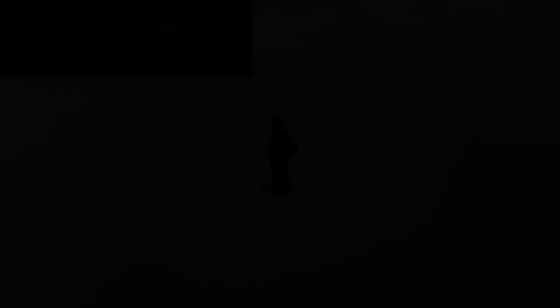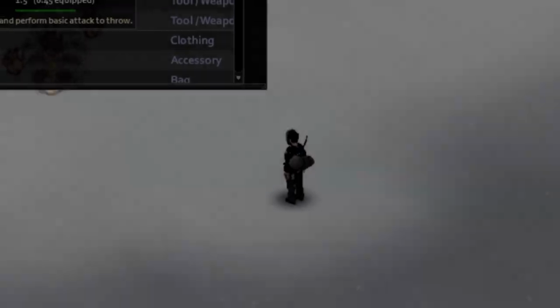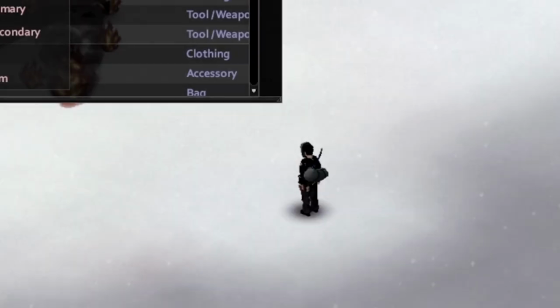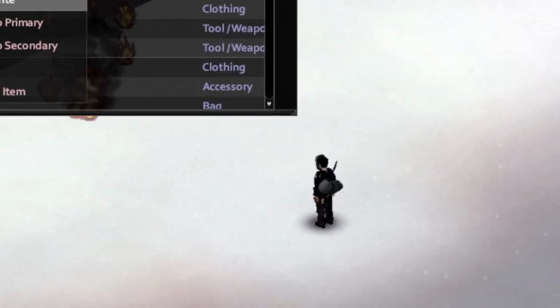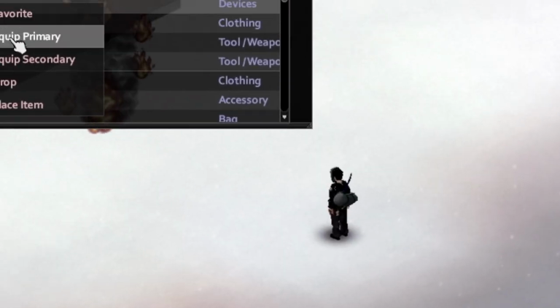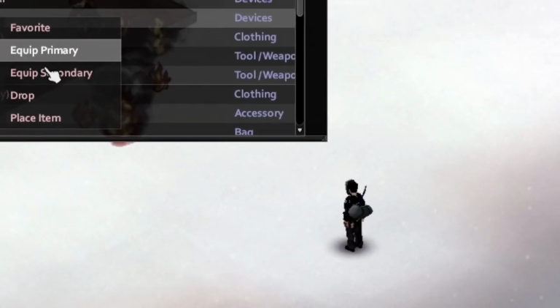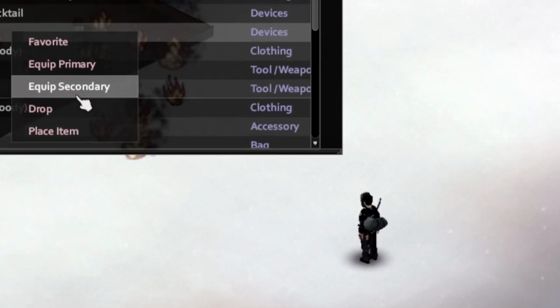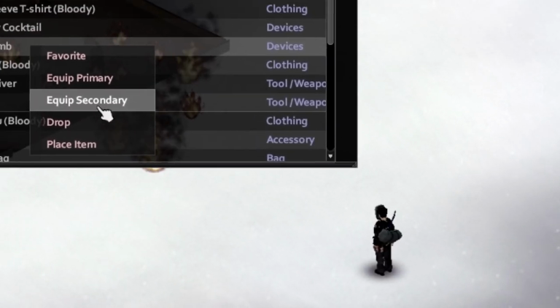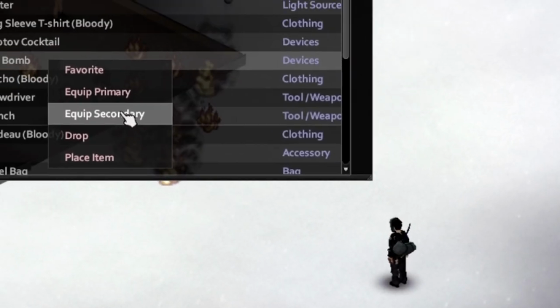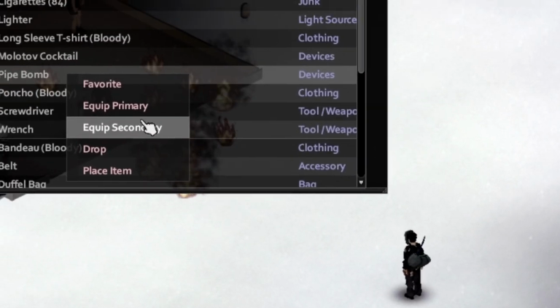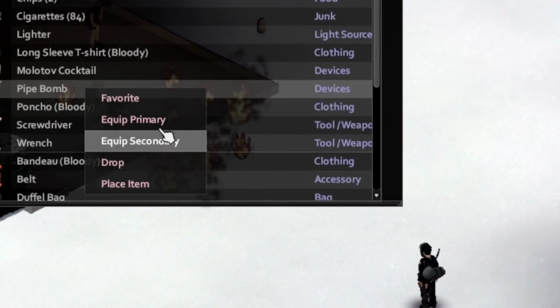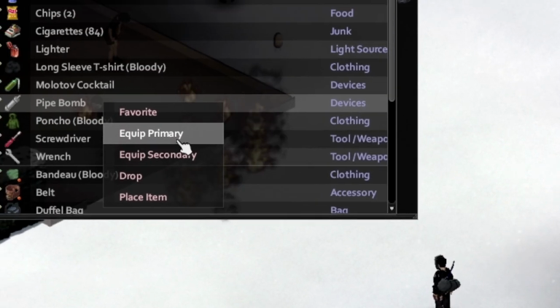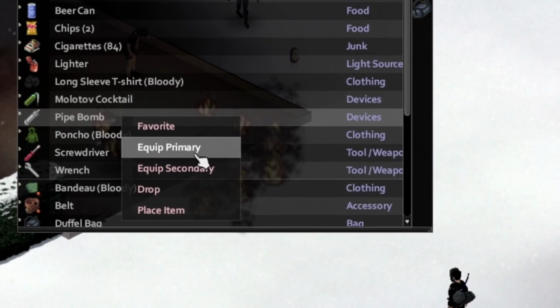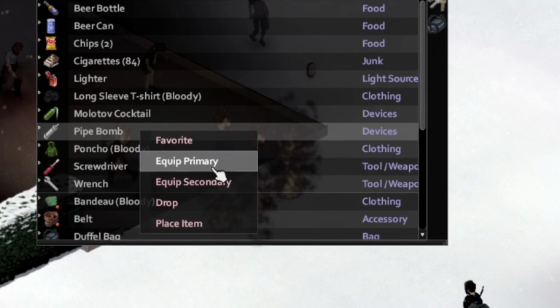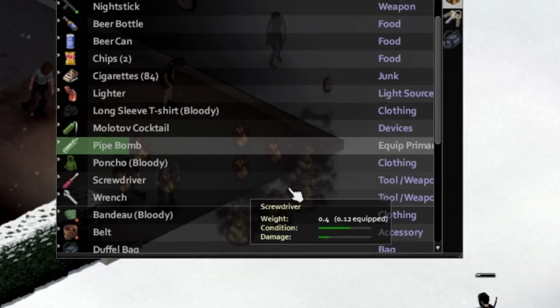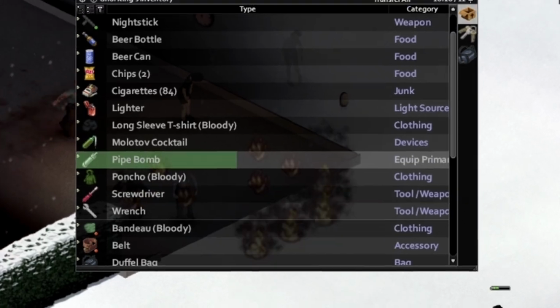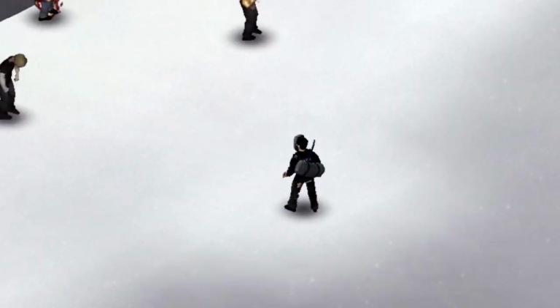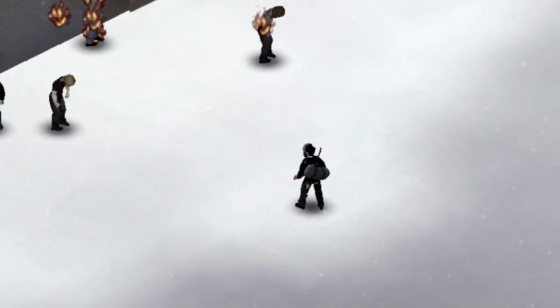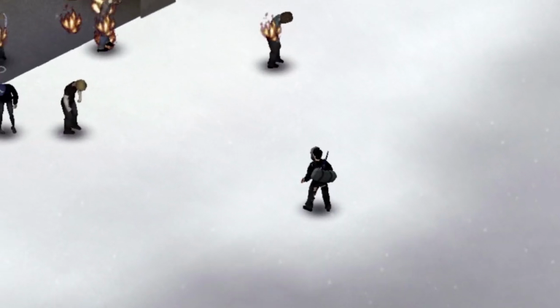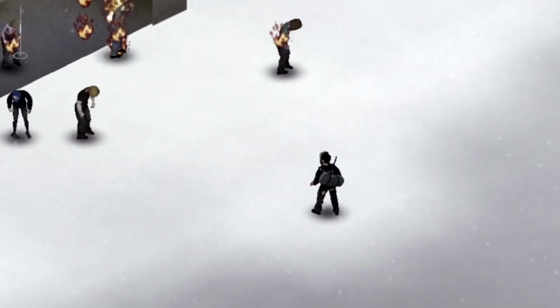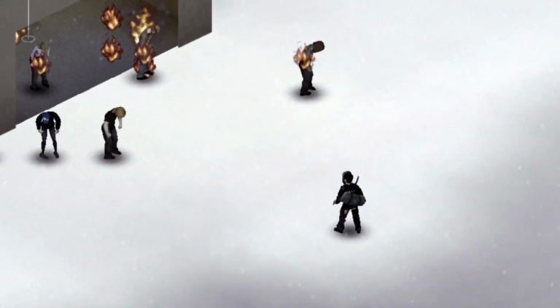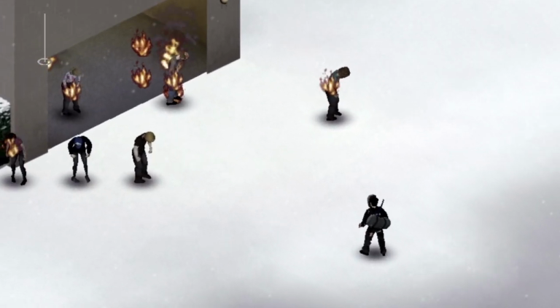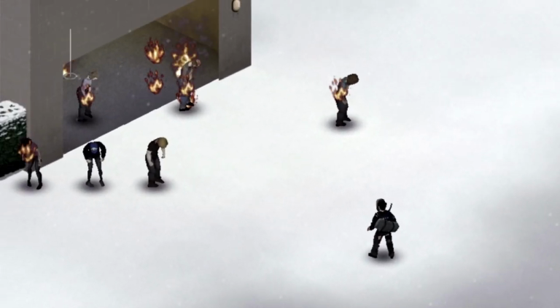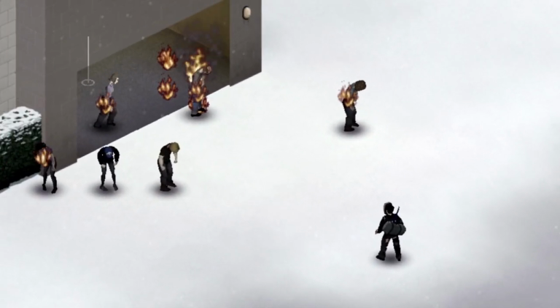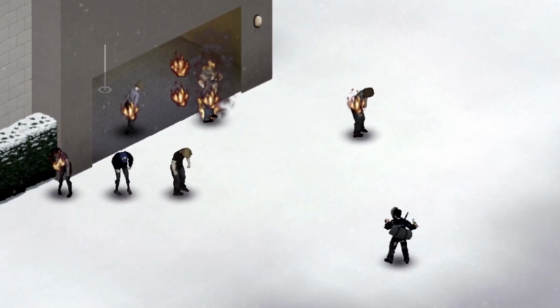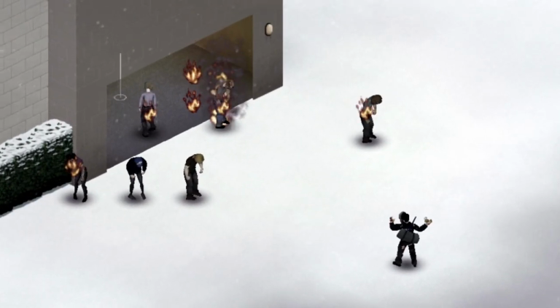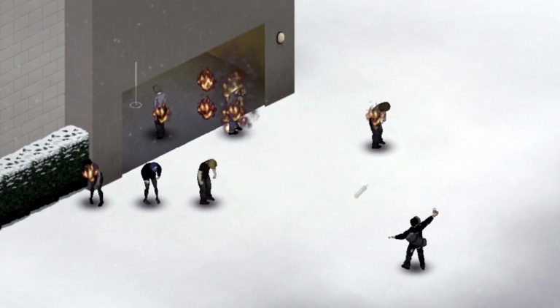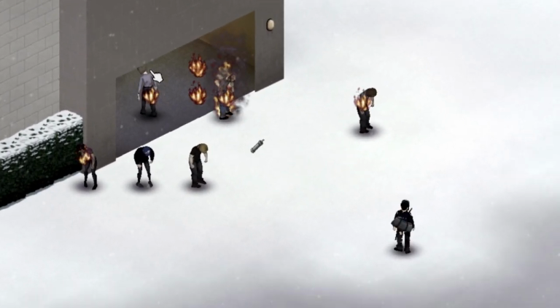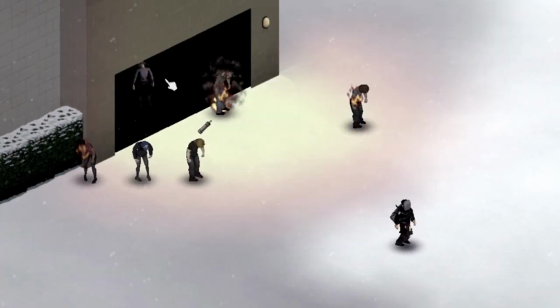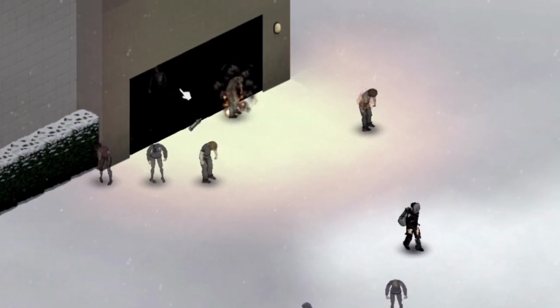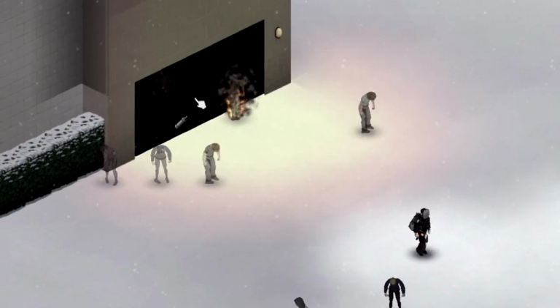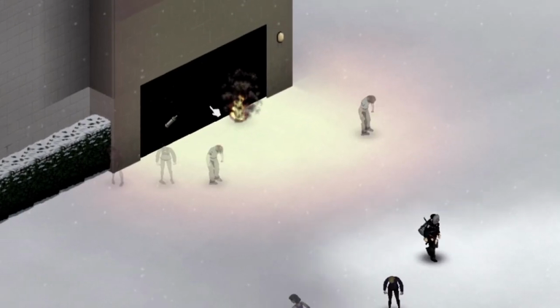To use a pipe bomb, you do the exact same thing except you don't need a lighter. Remember, wherever your cursor is is where the pipe bomb is going to go.